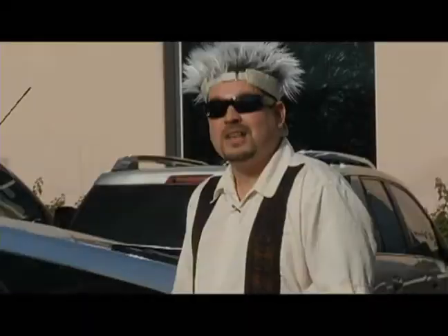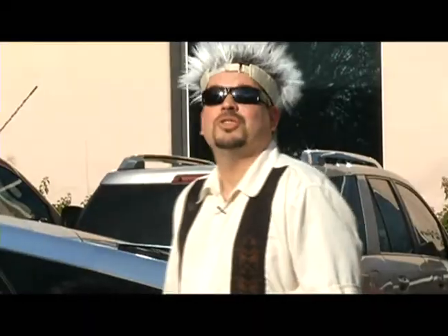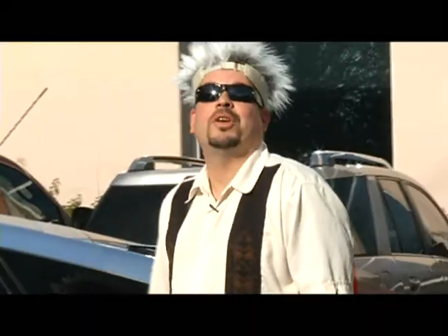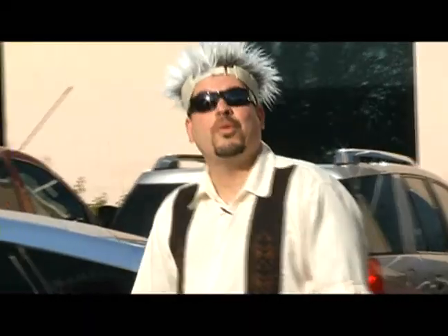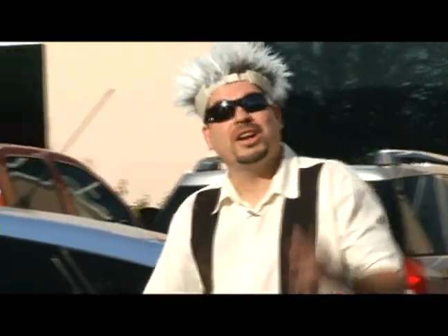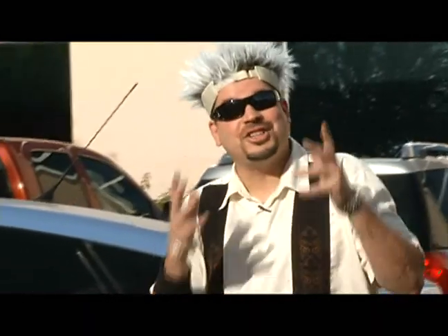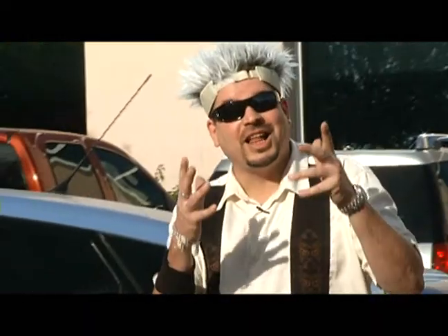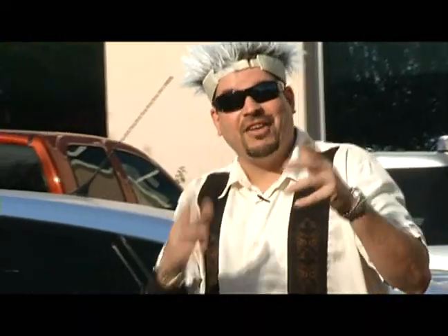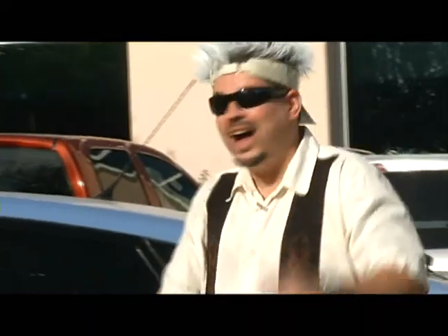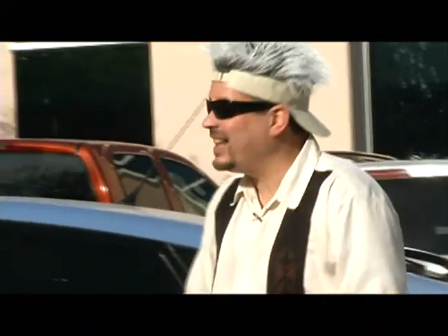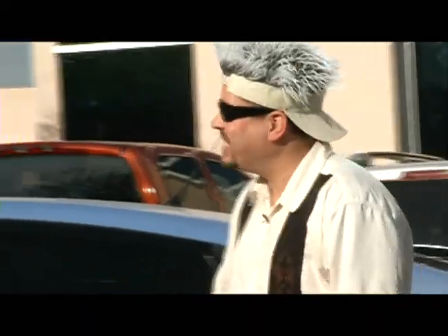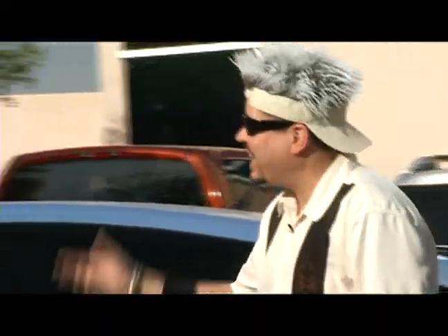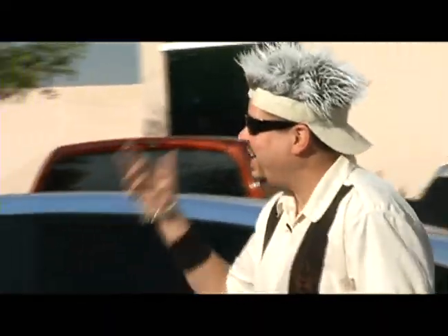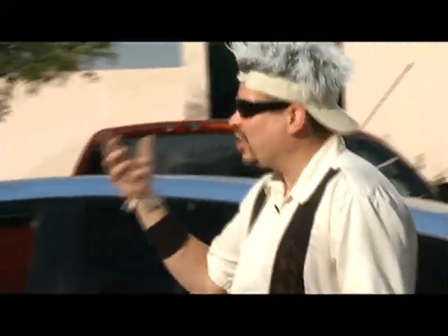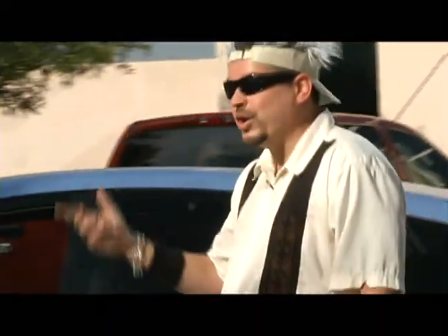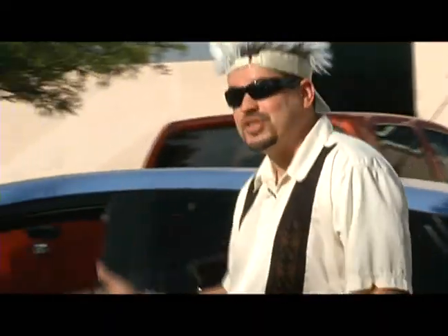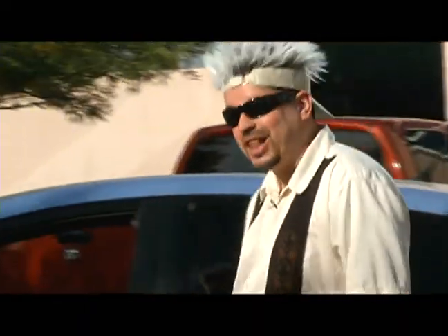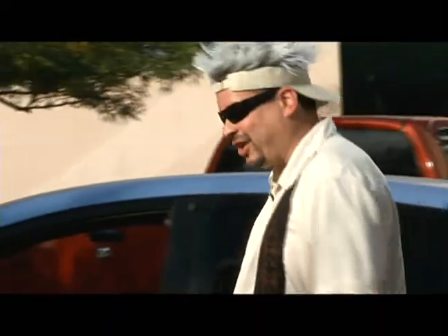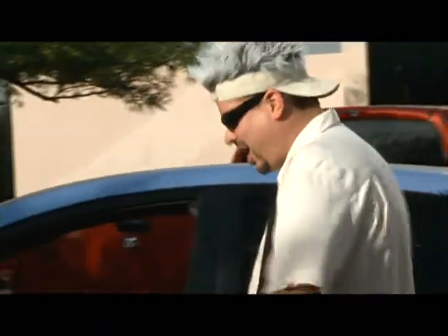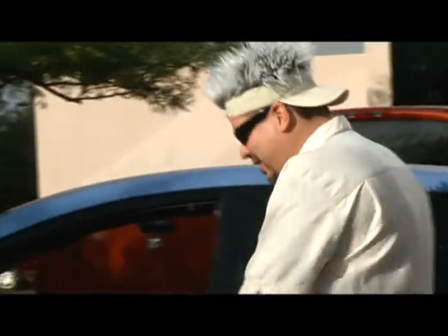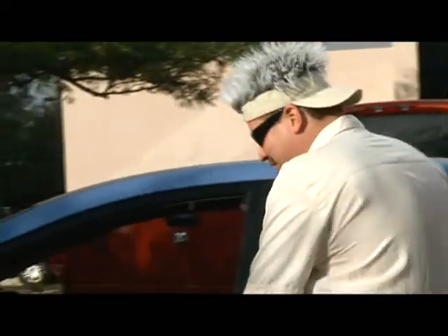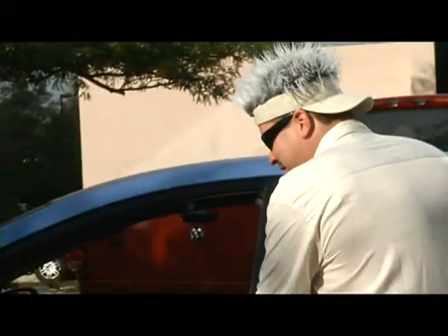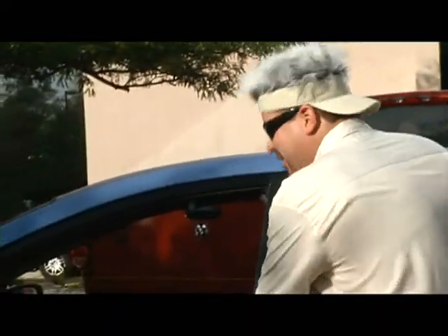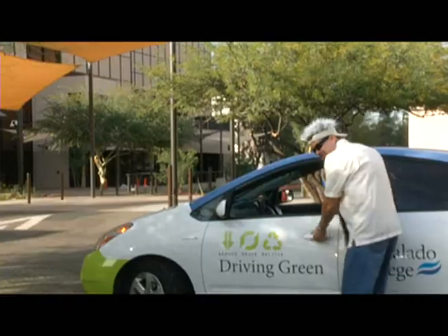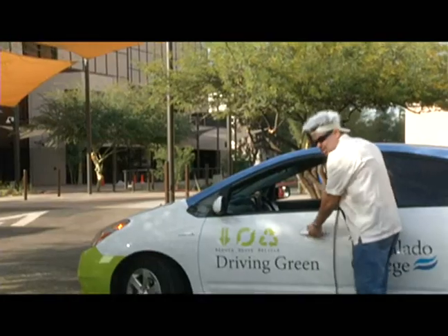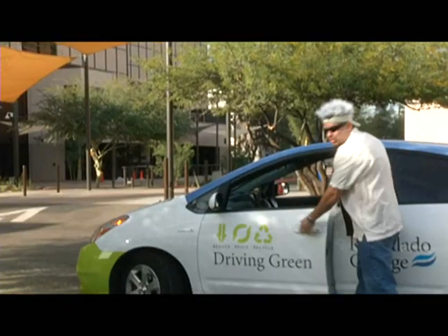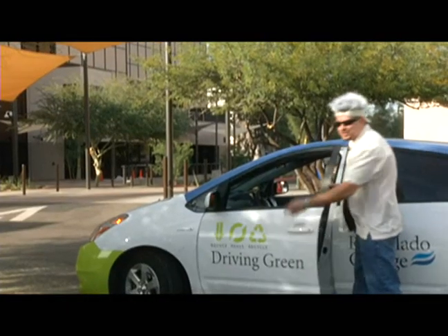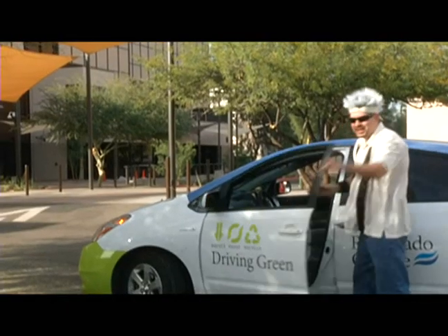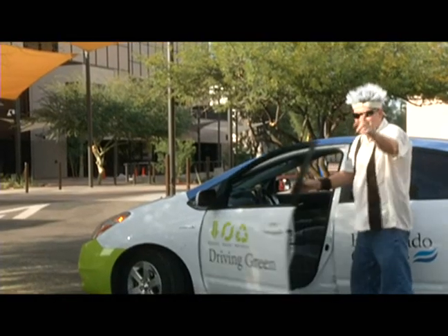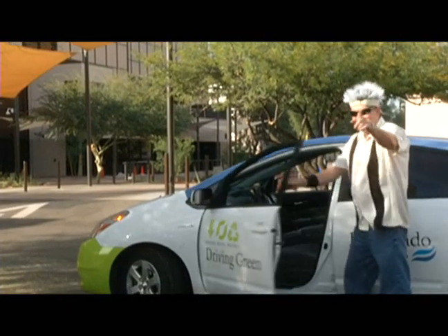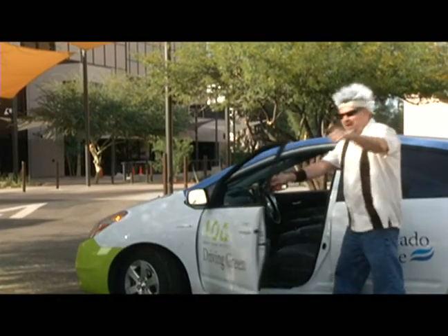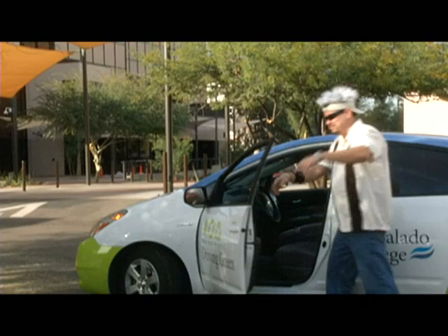So when I want to chill out, I like to kick it here at Rio Salado College. We'll see you next time.